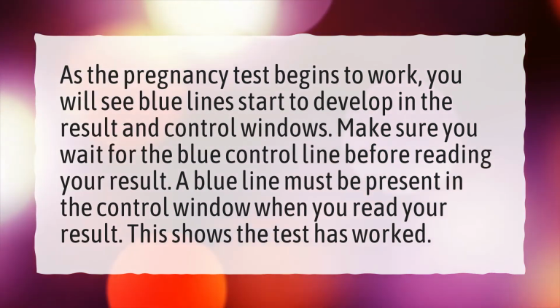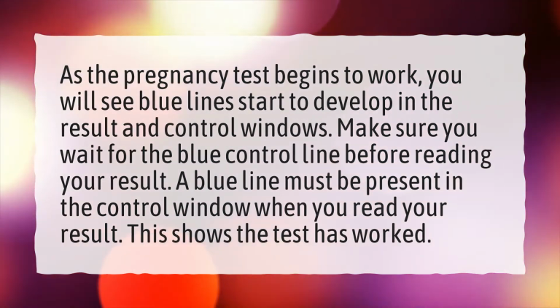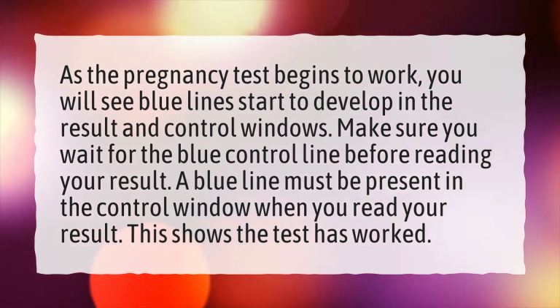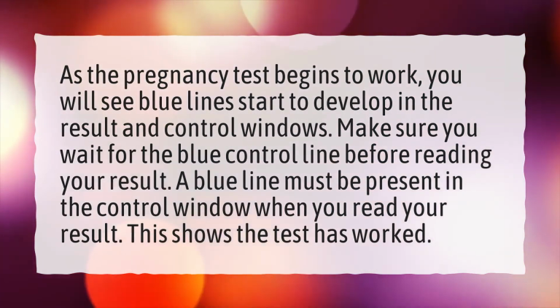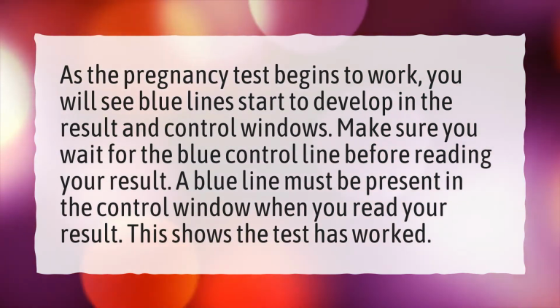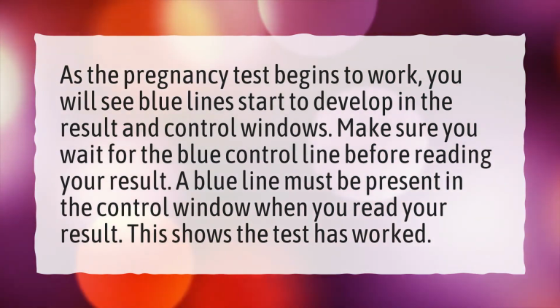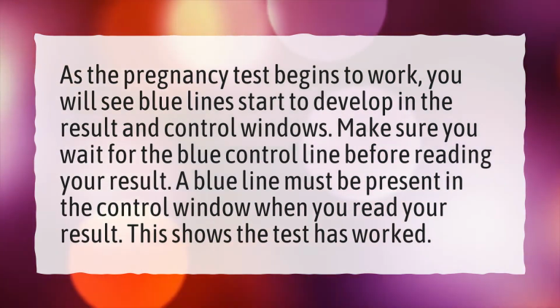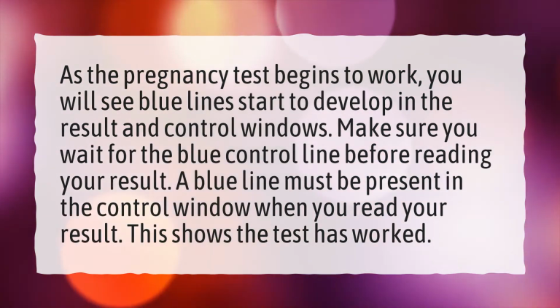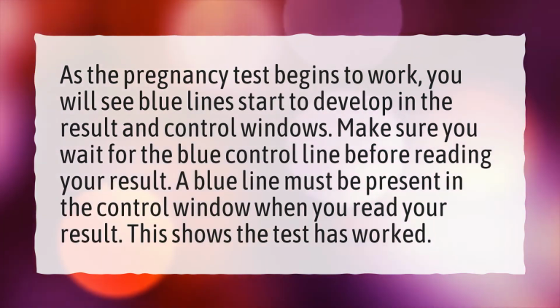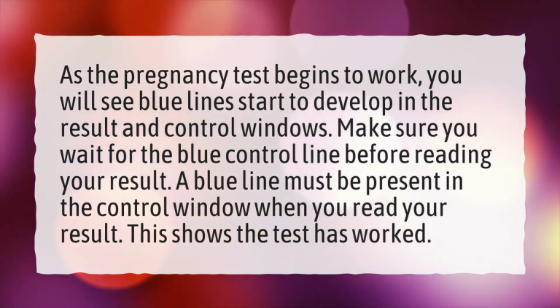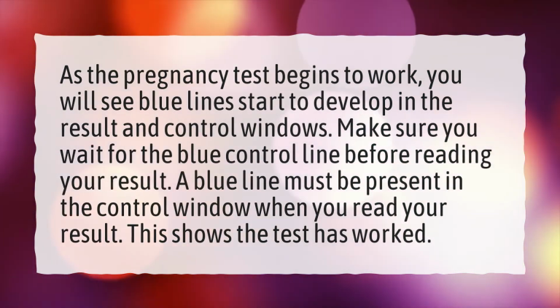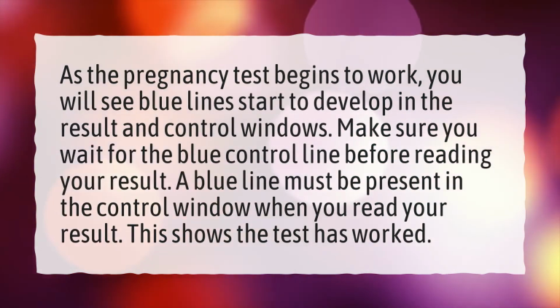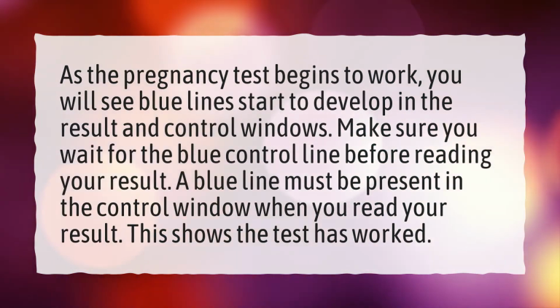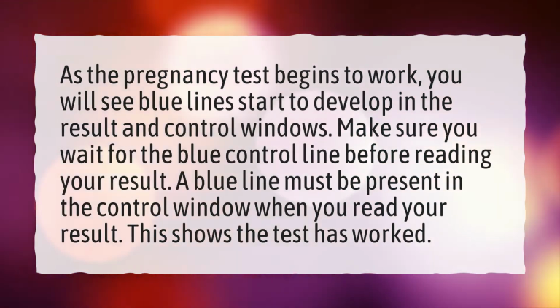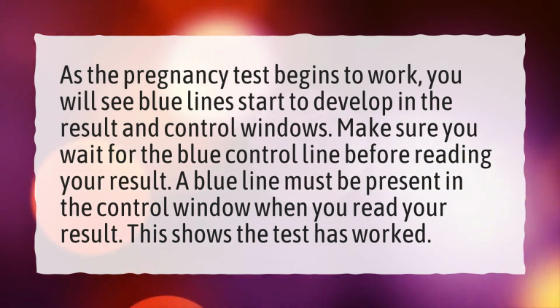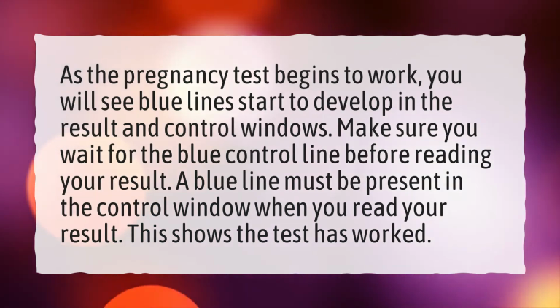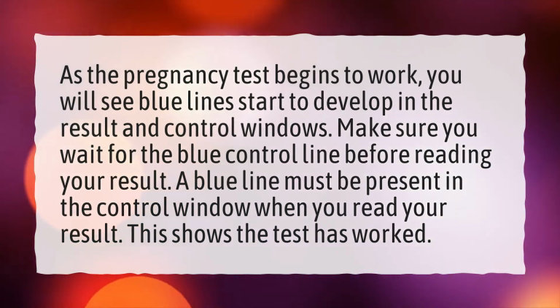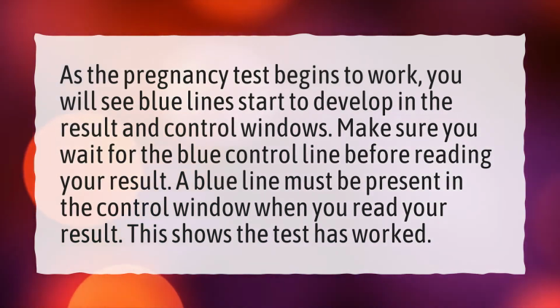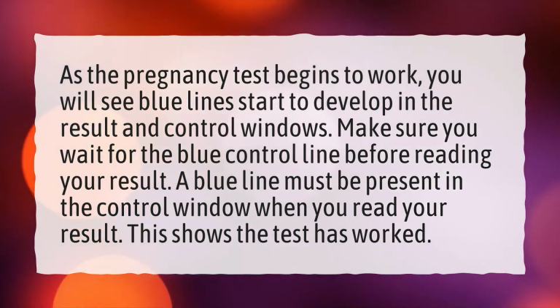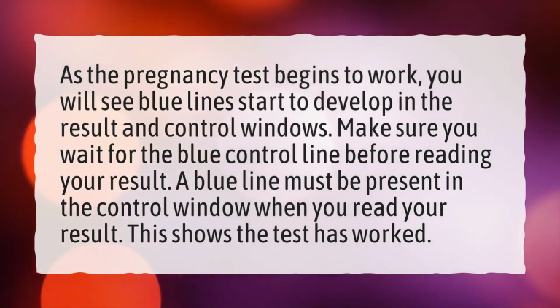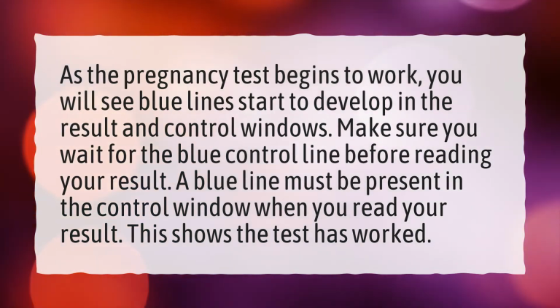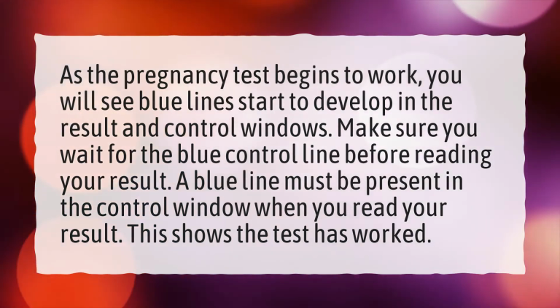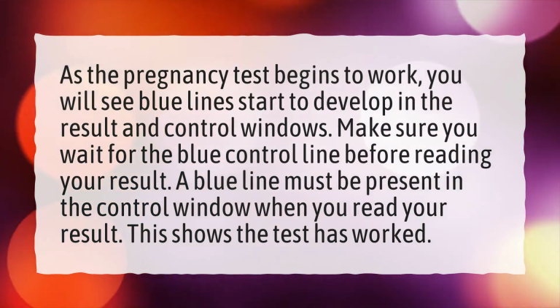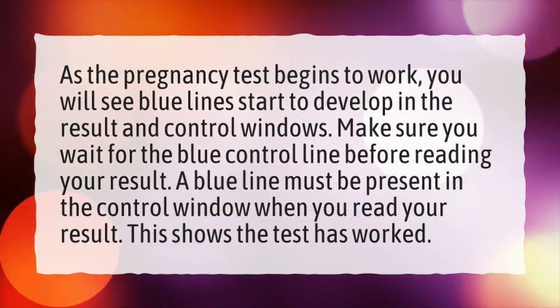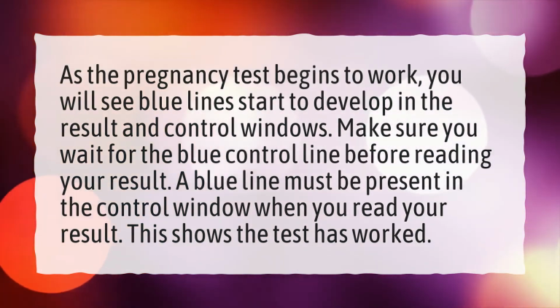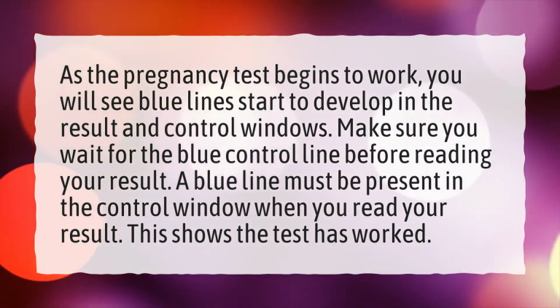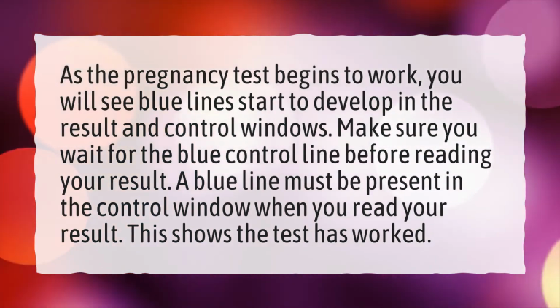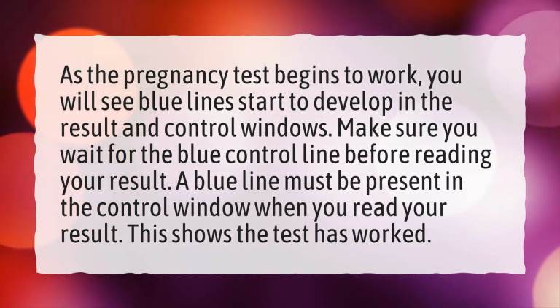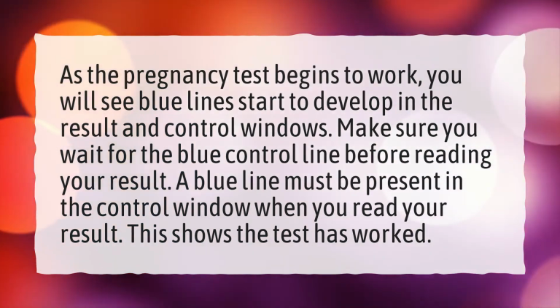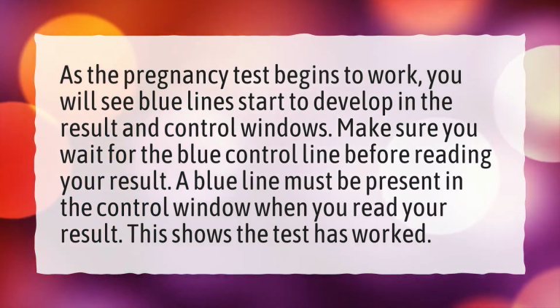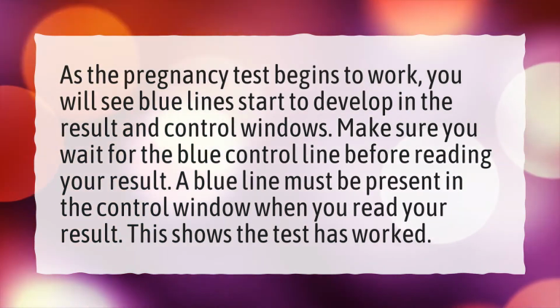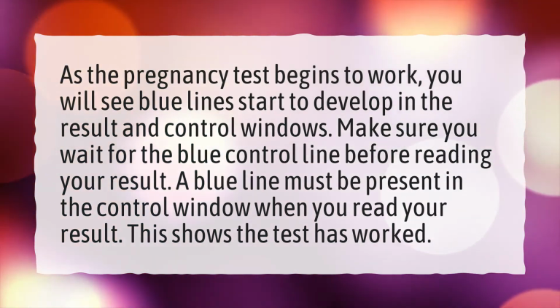A blue line must be present in the control window when you read your result. This shows the test has worked.